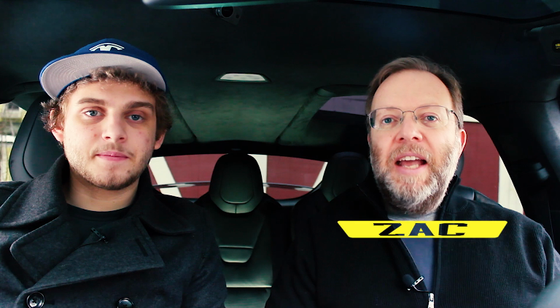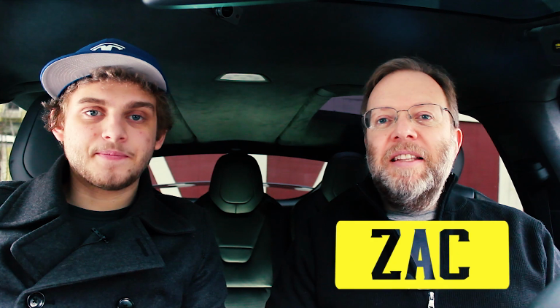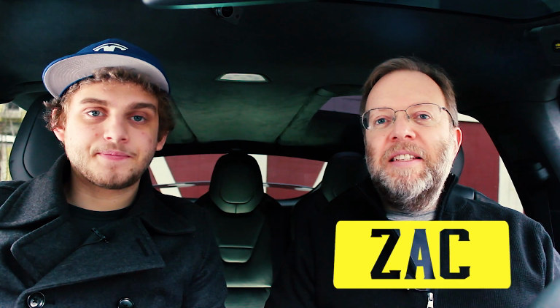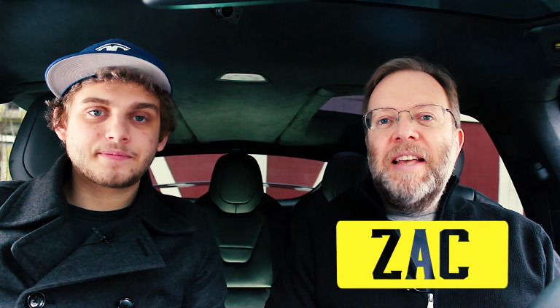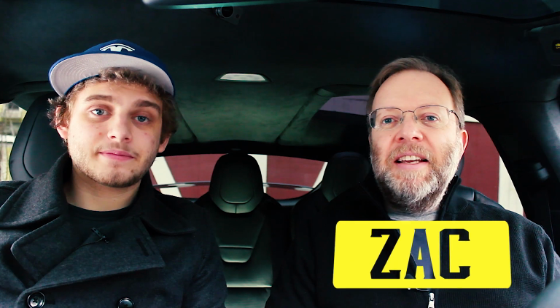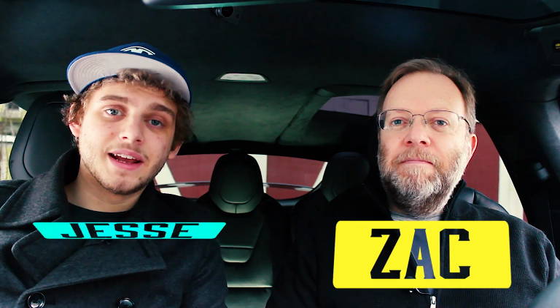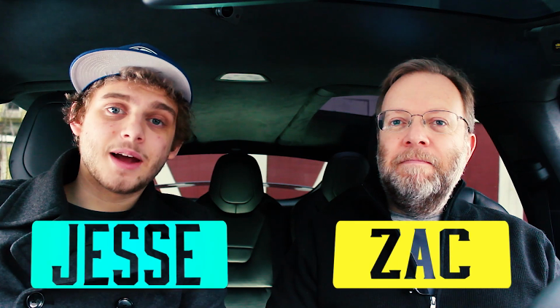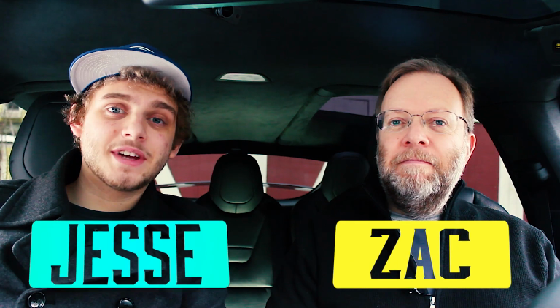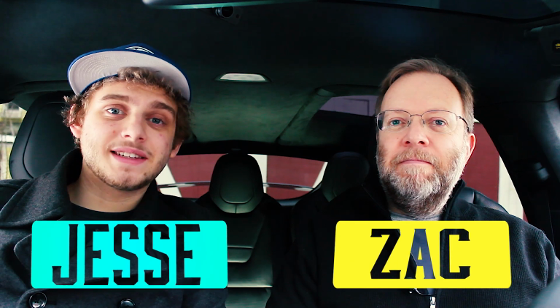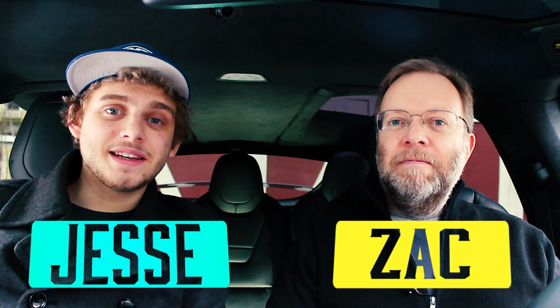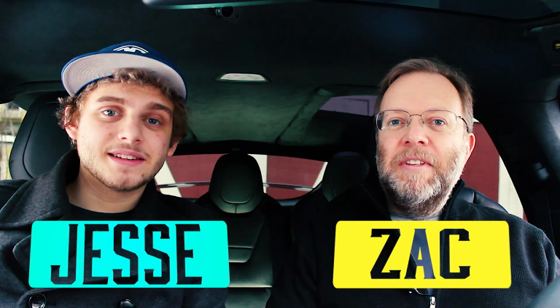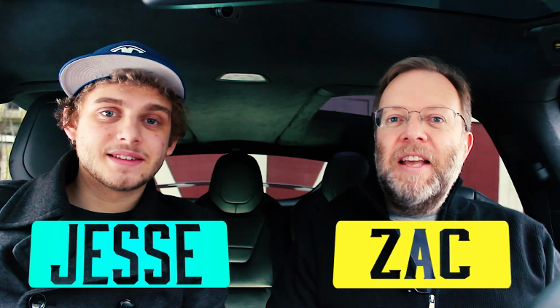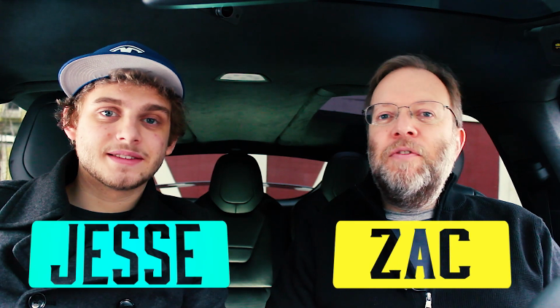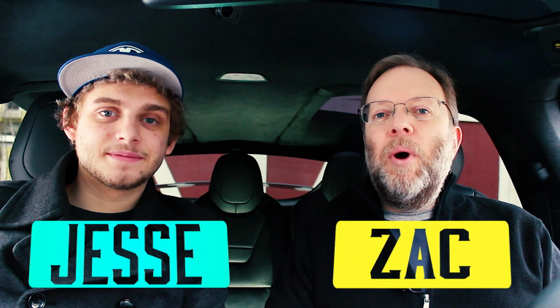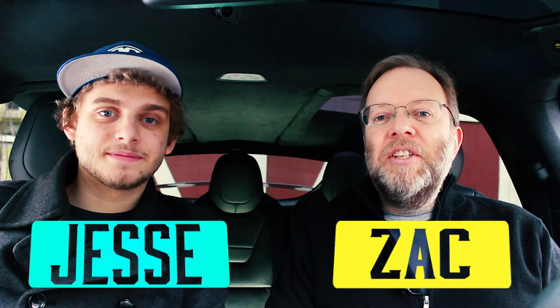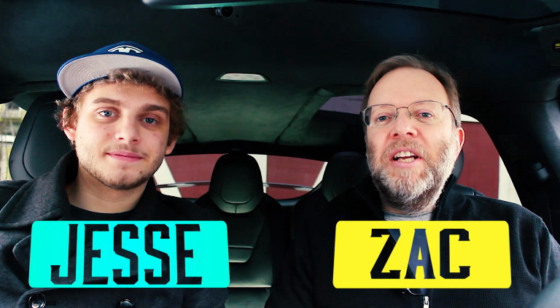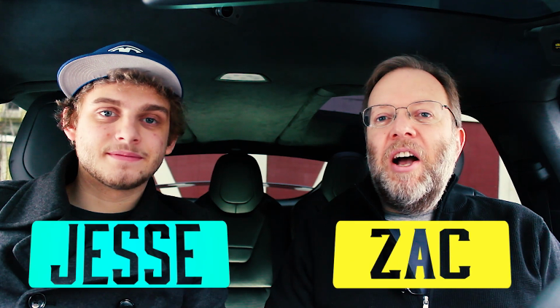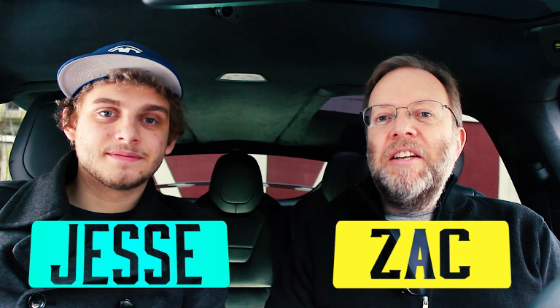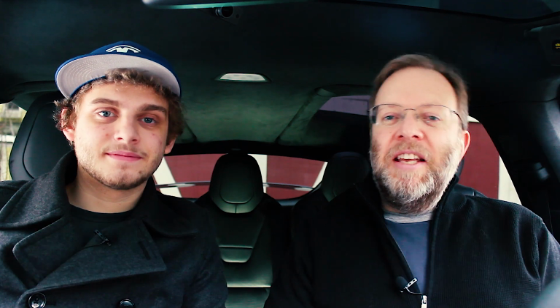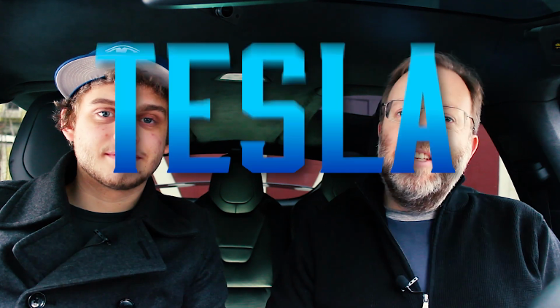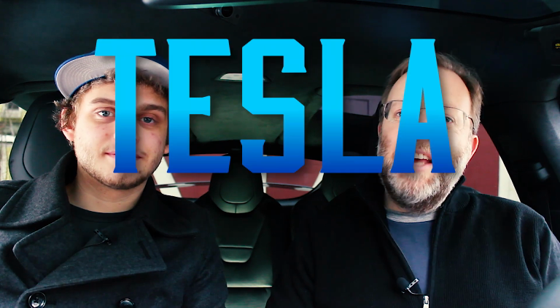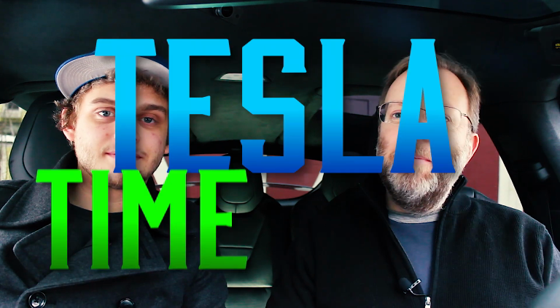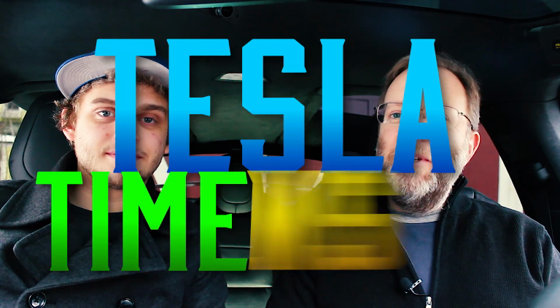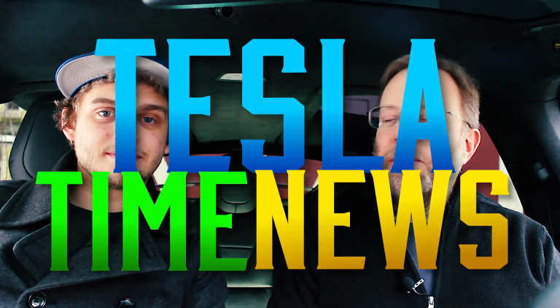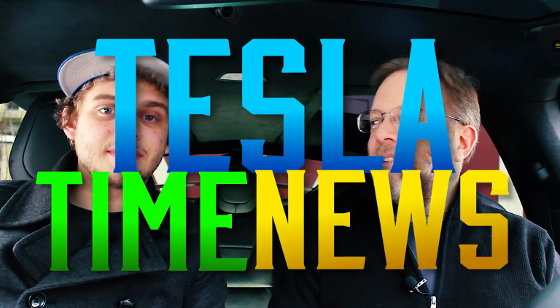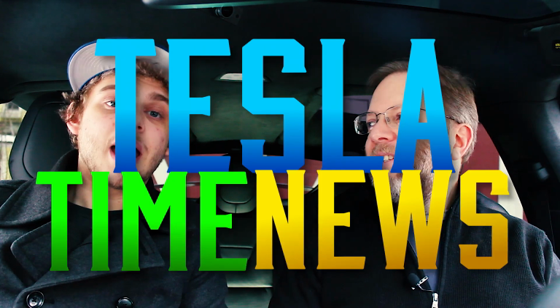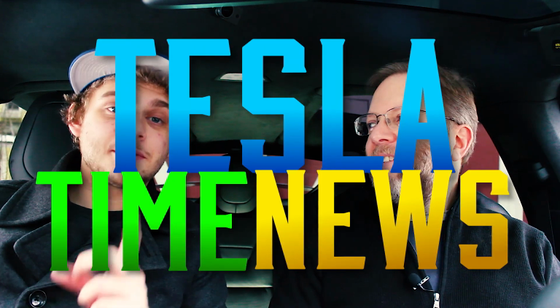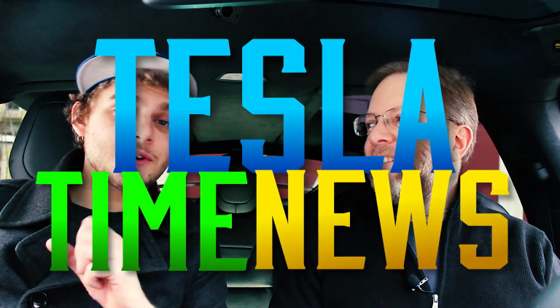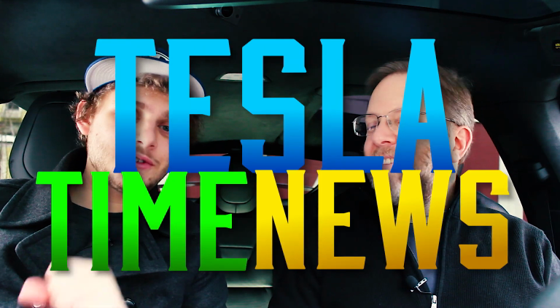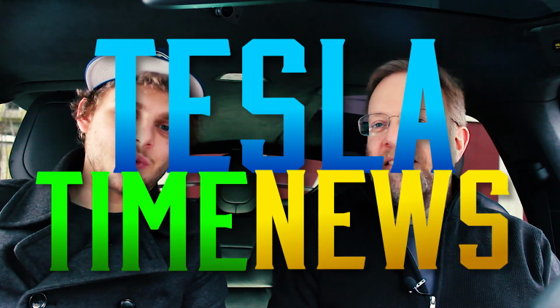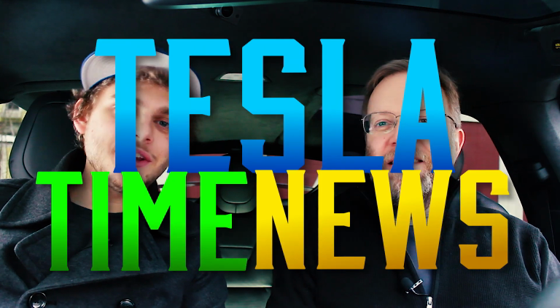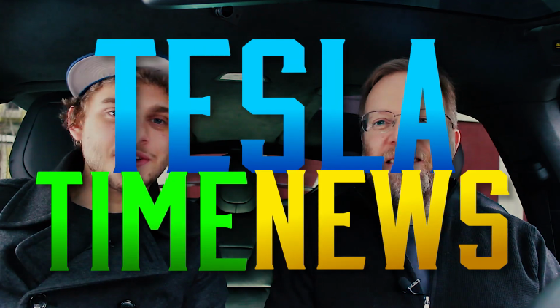Hey, this is Zach. And I'm Jesse. Thanks for watching Tesla Time News, episode 22.